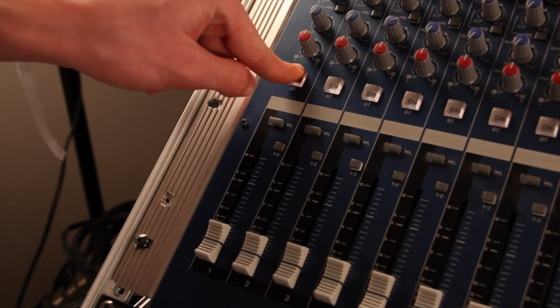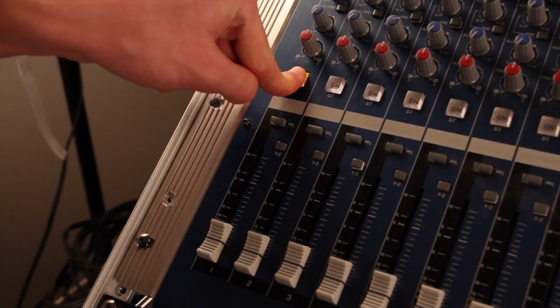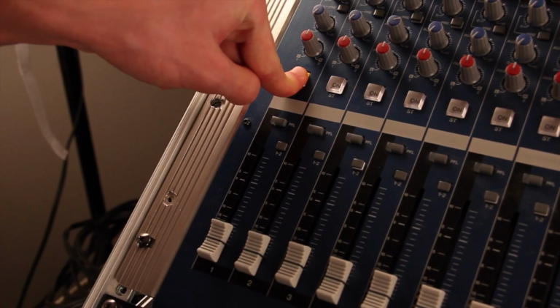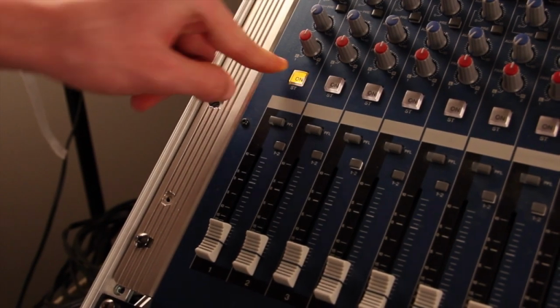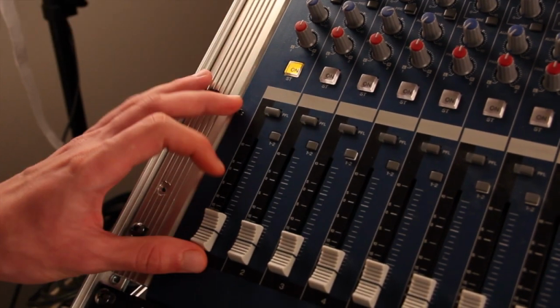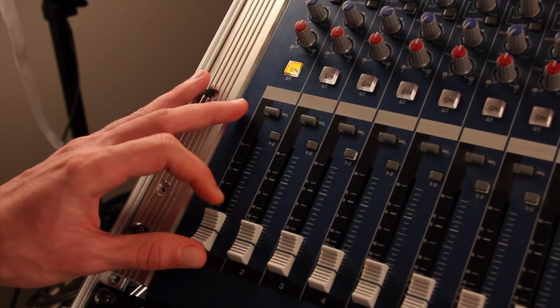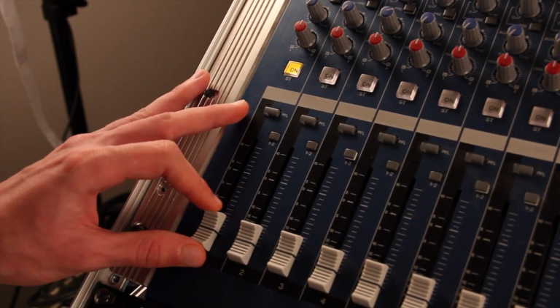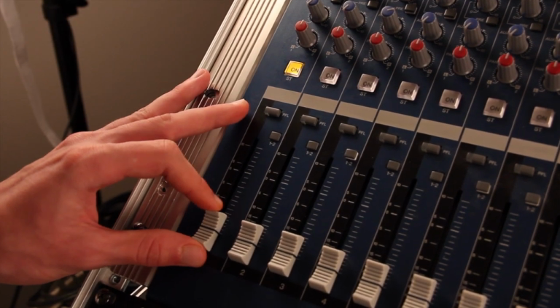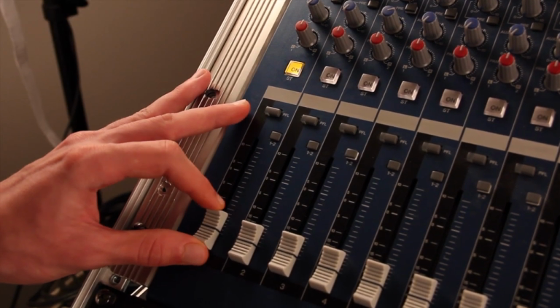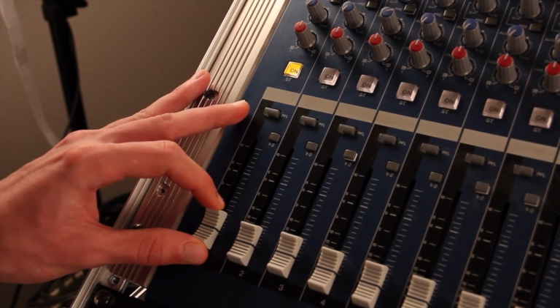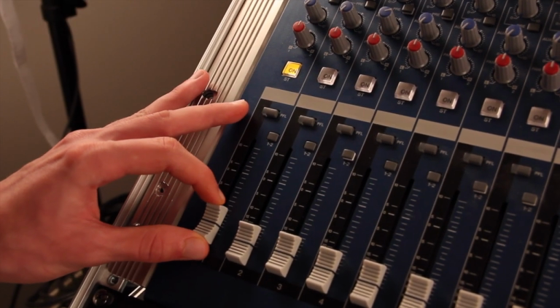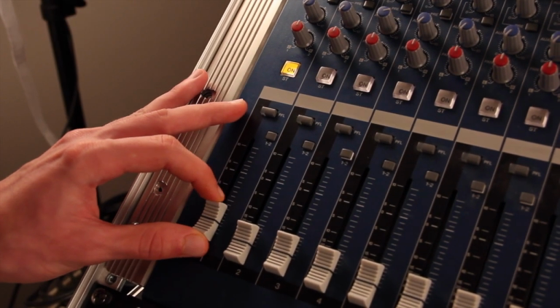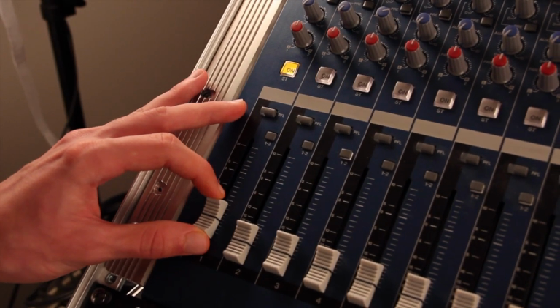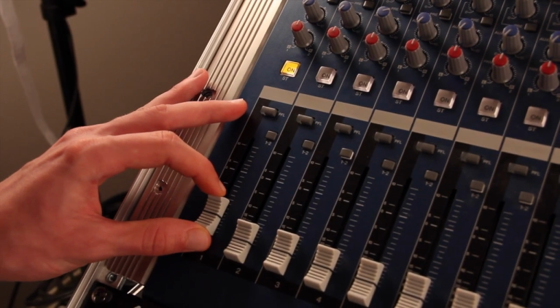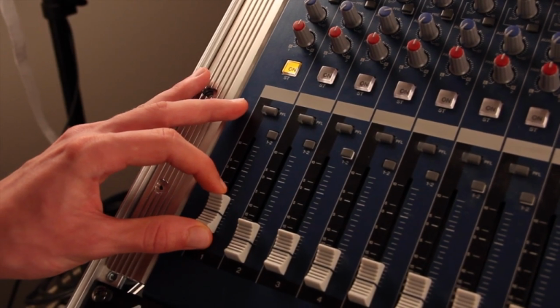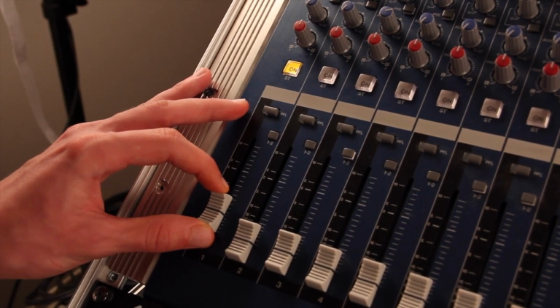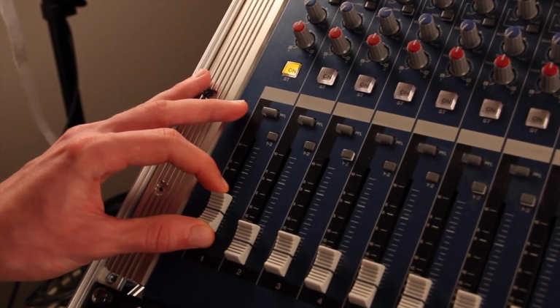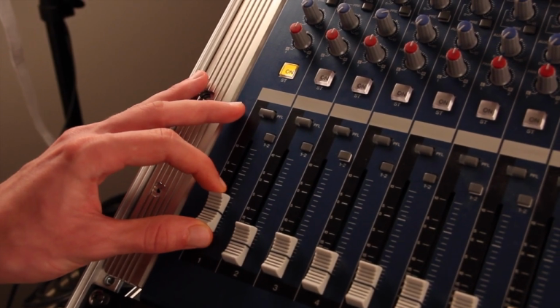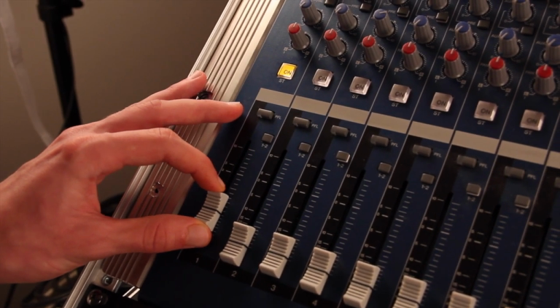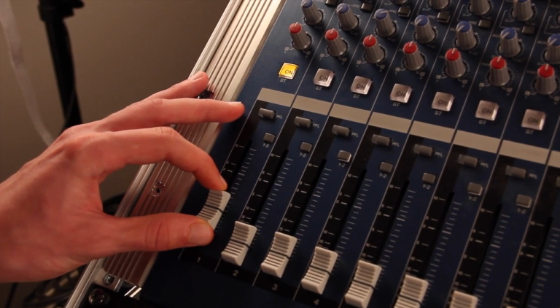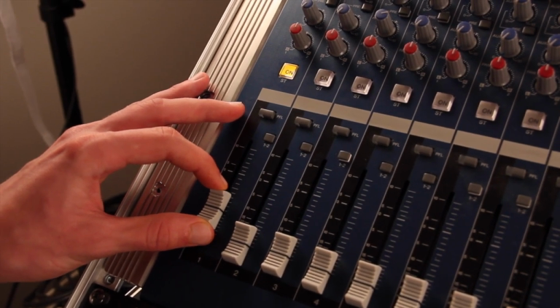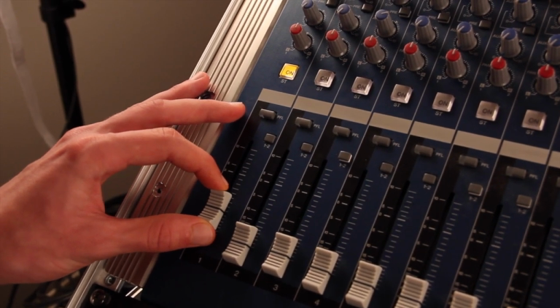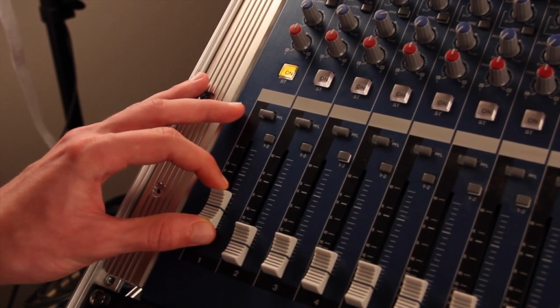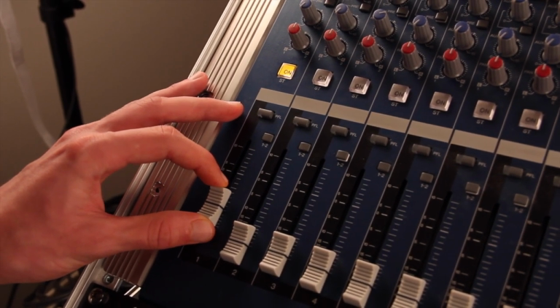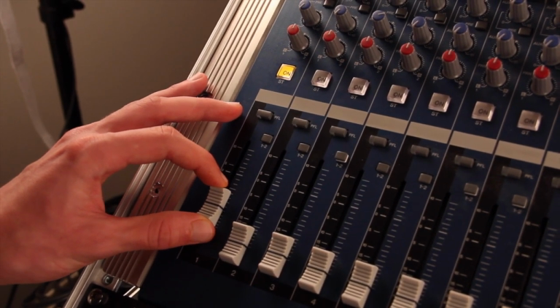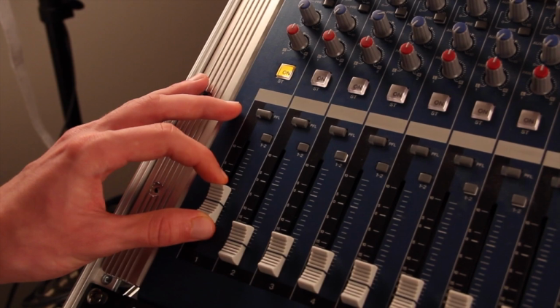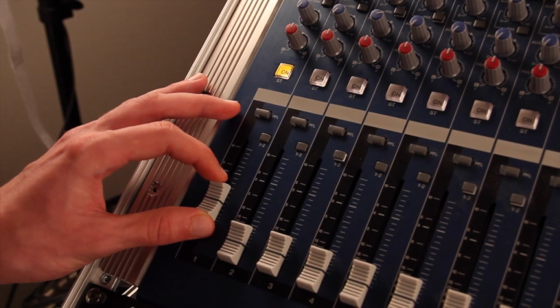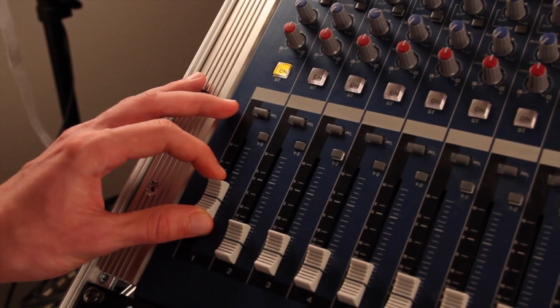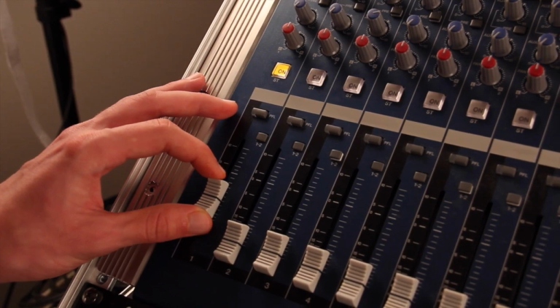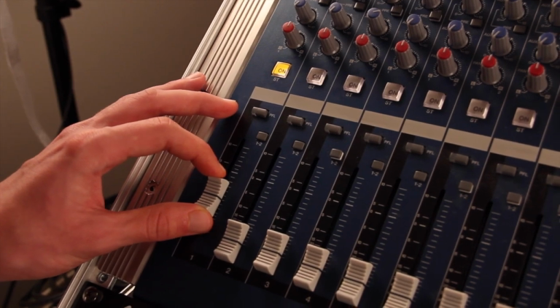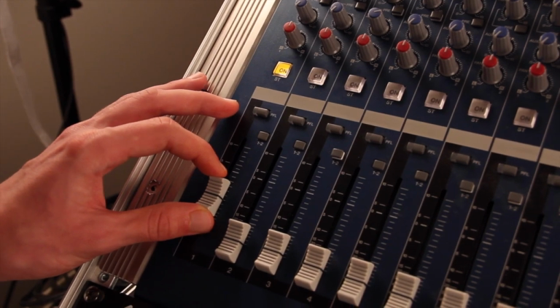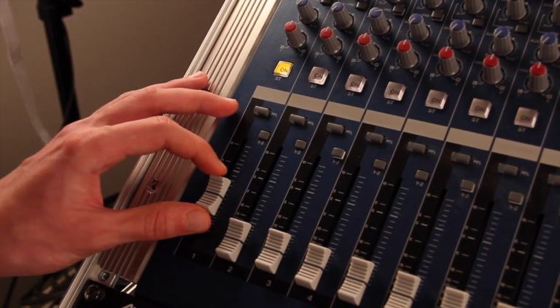Lastly, set the master fader so the sound is not too loud or too quiet, but just right.